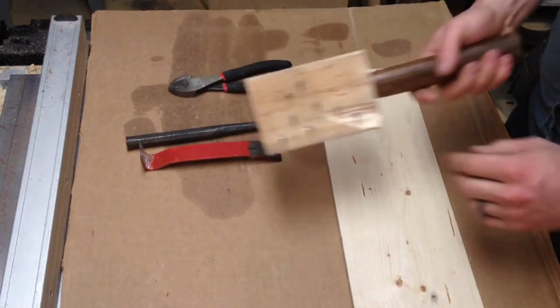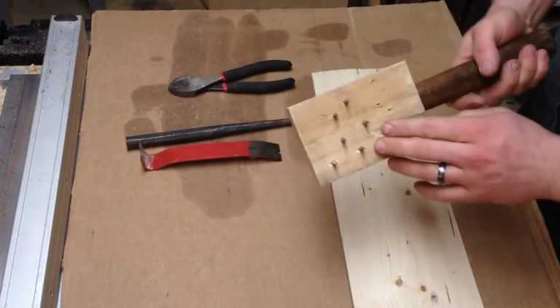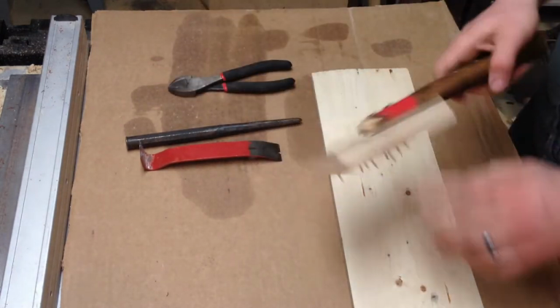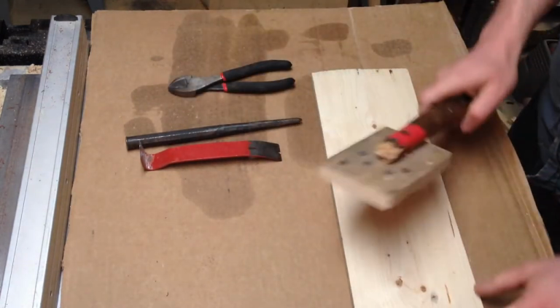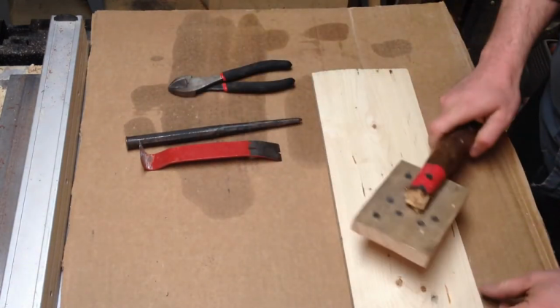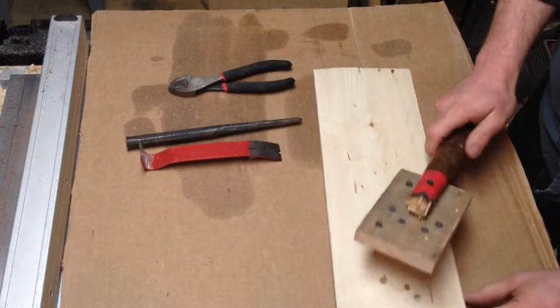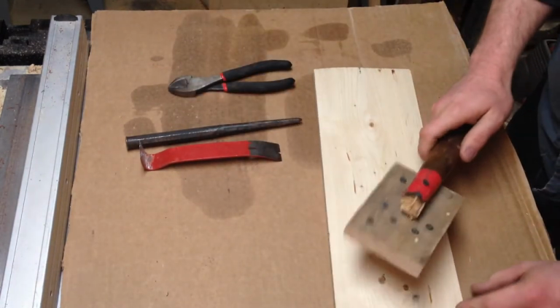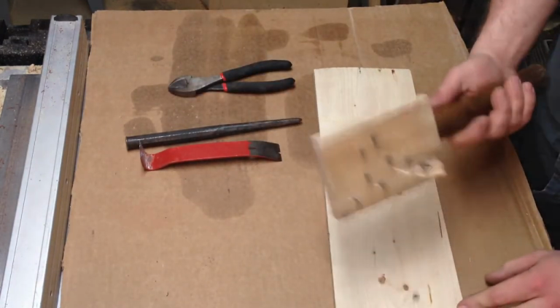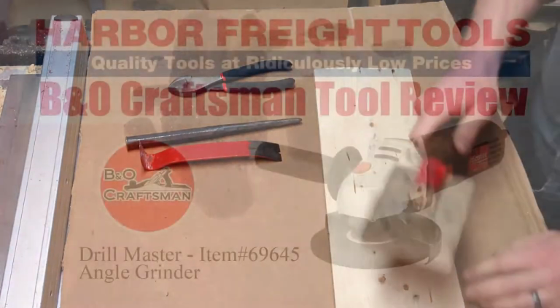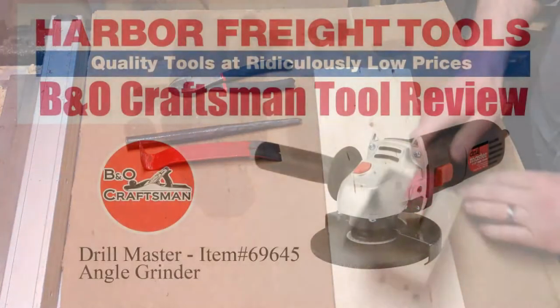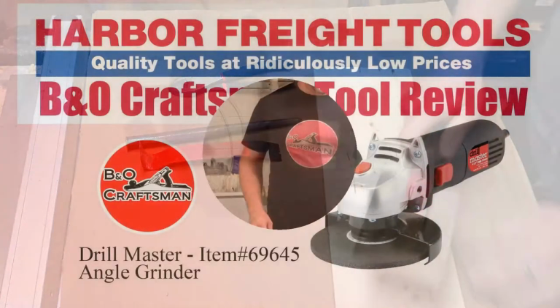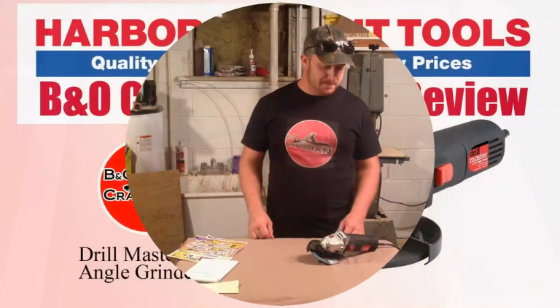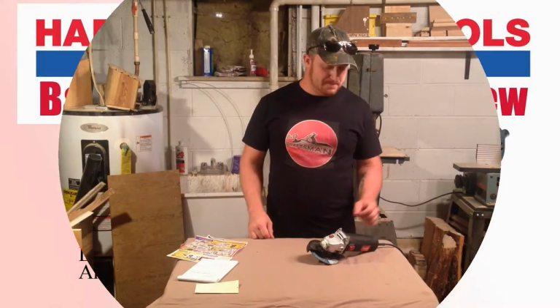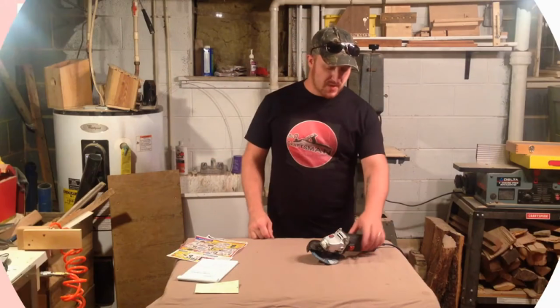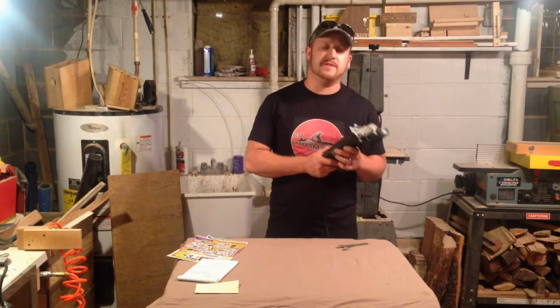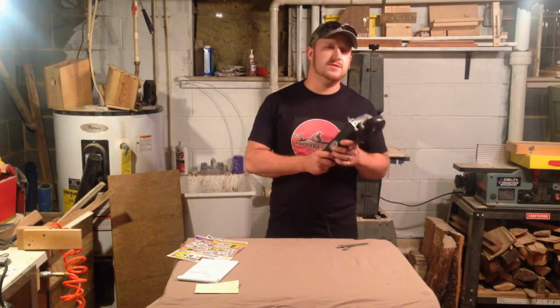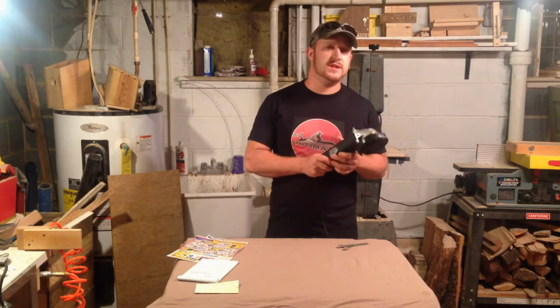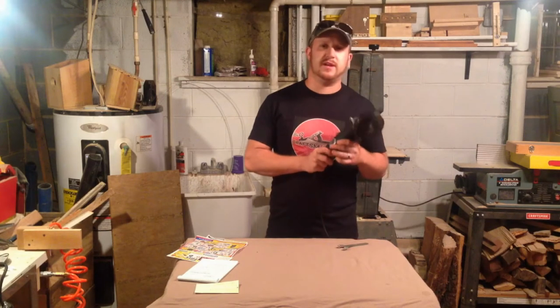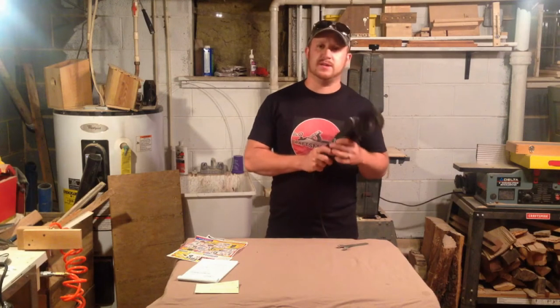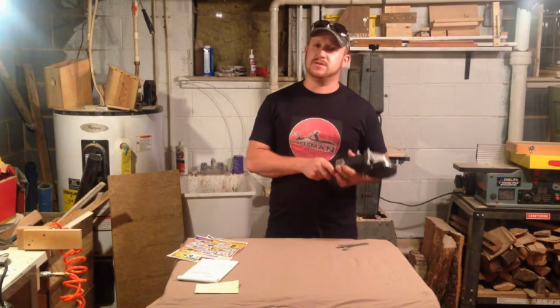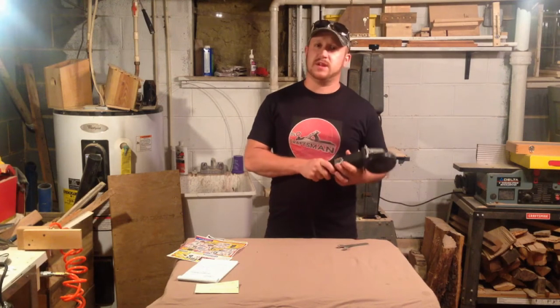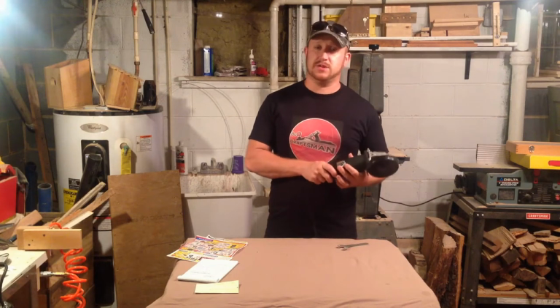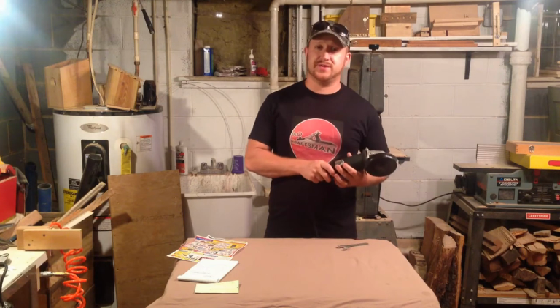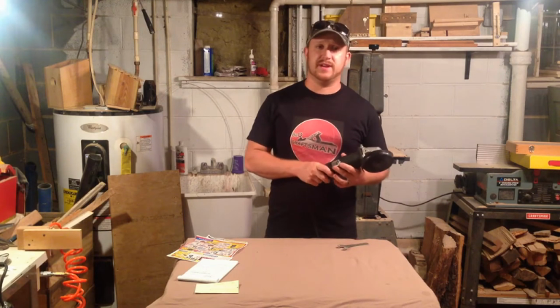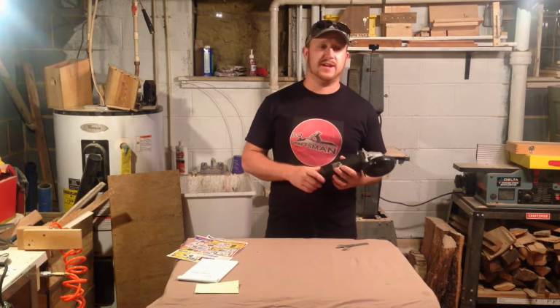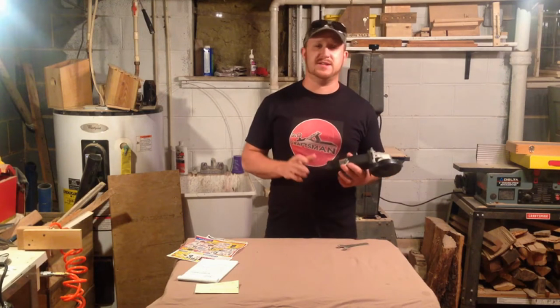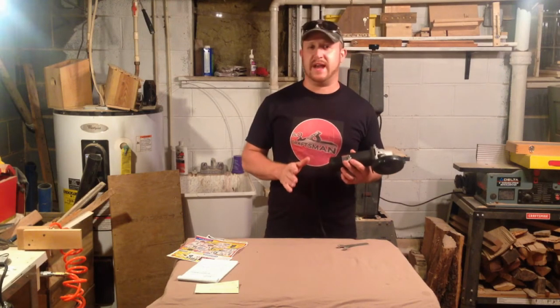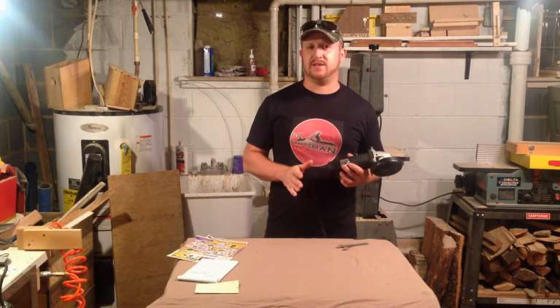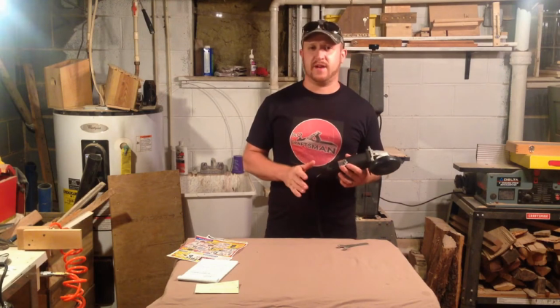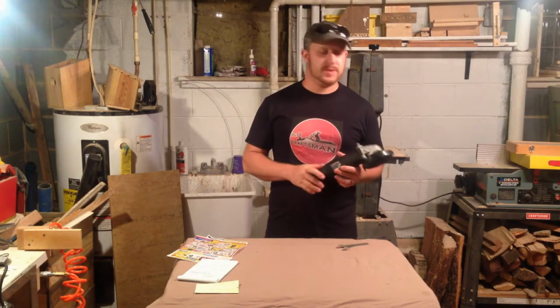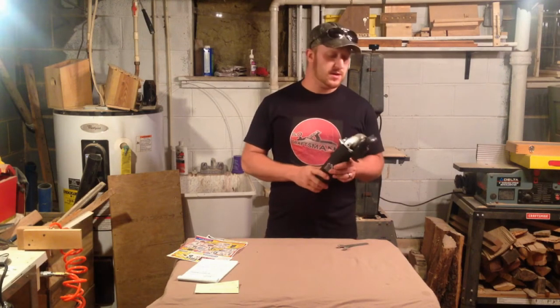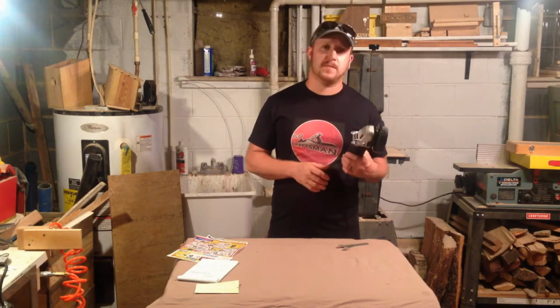I'm also going to do a lot of tool reviews. I do a lot of Harbor Freight tool reviews but also am planning to do tool reviews on other things.